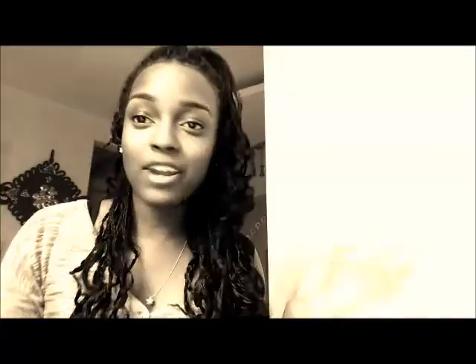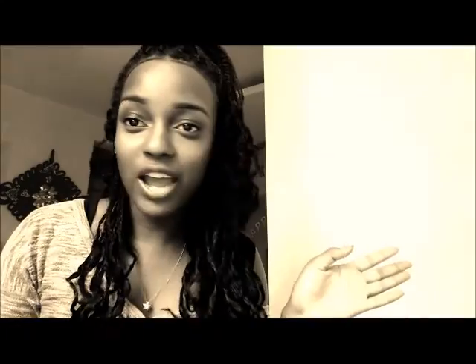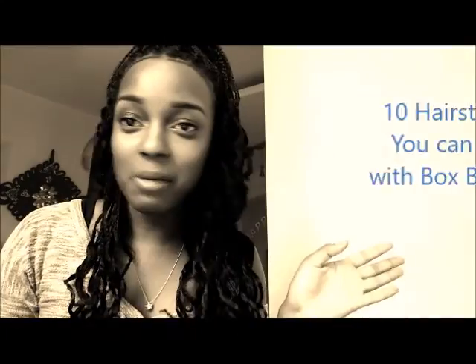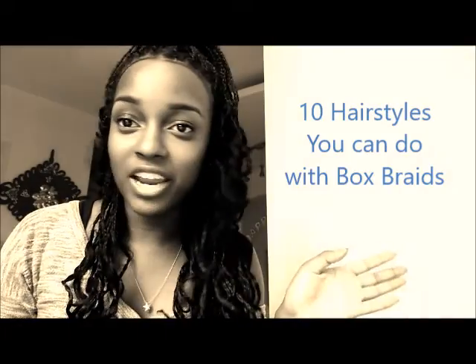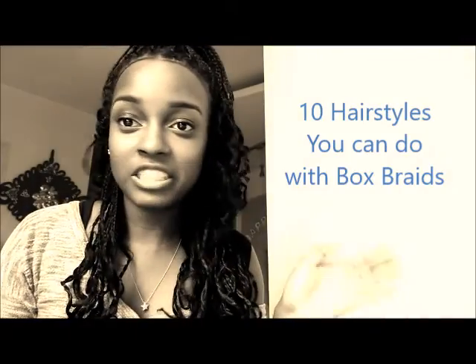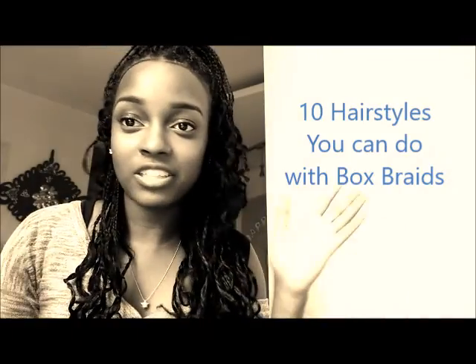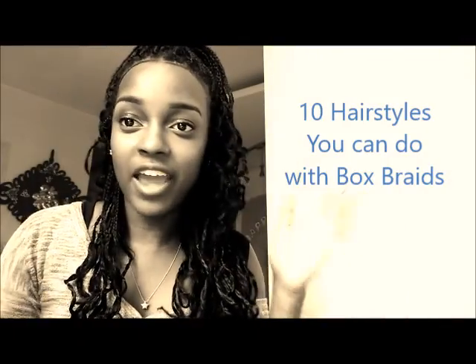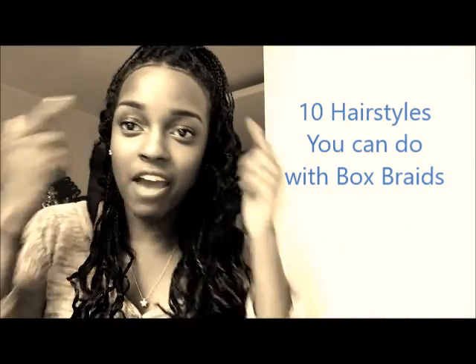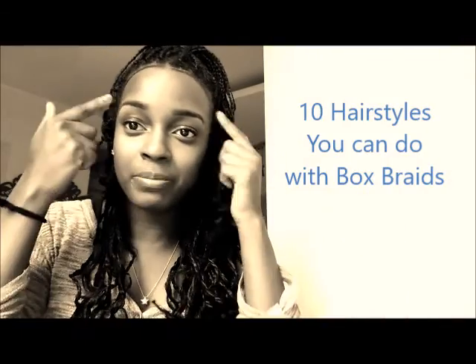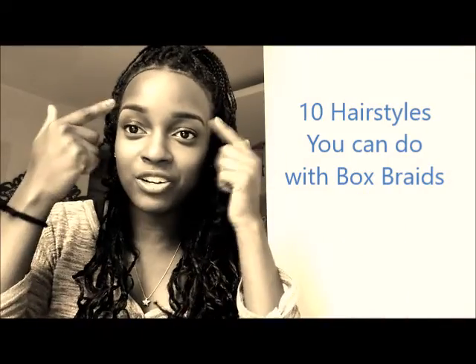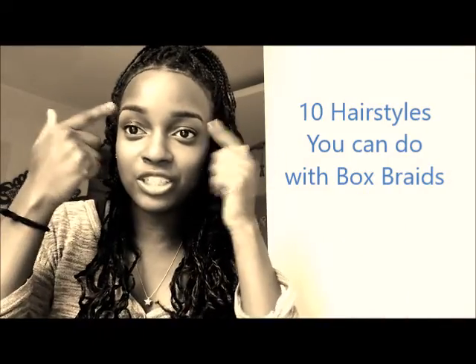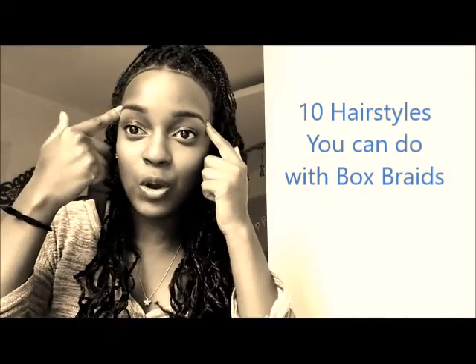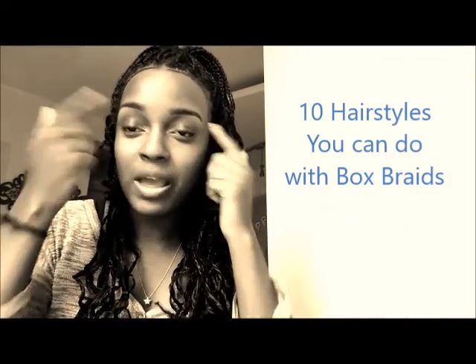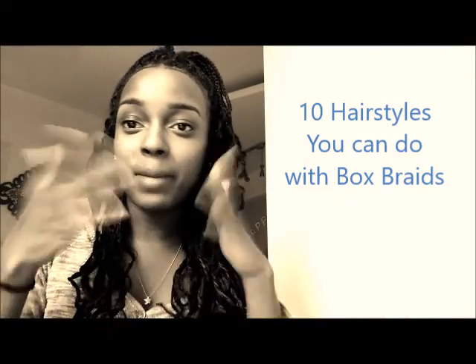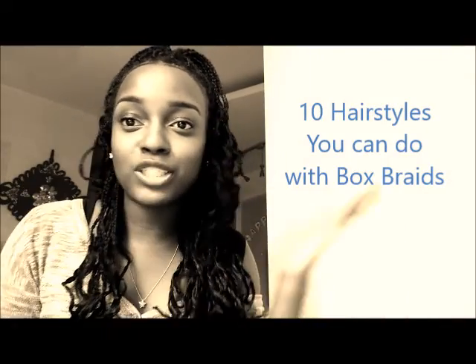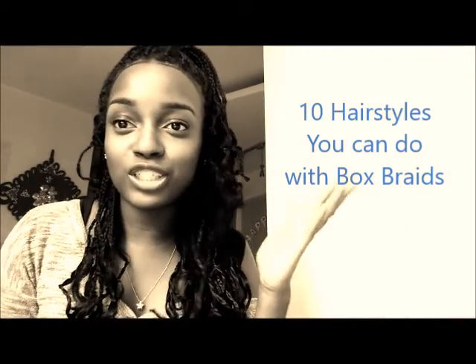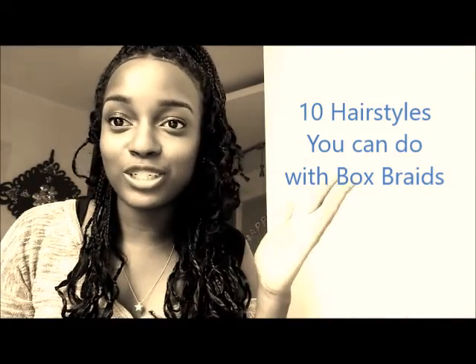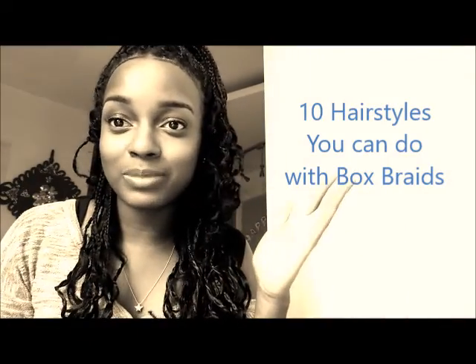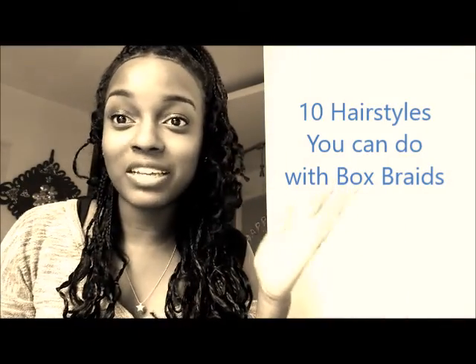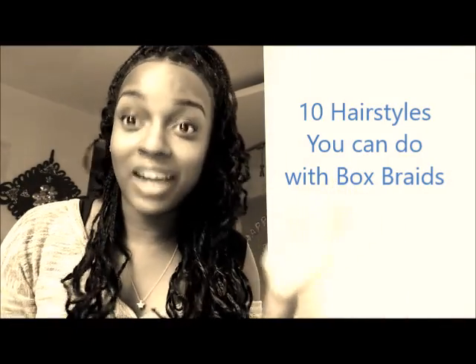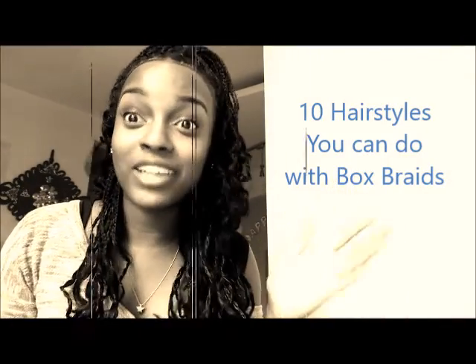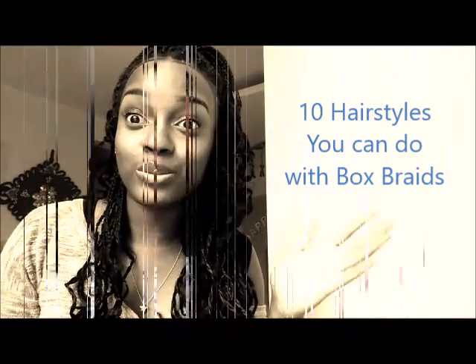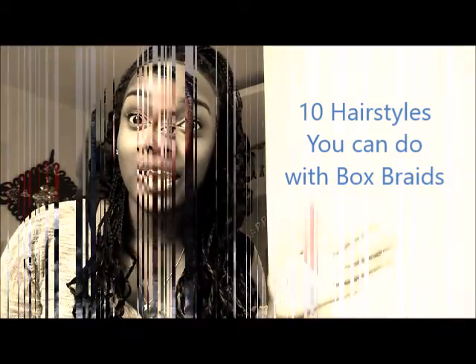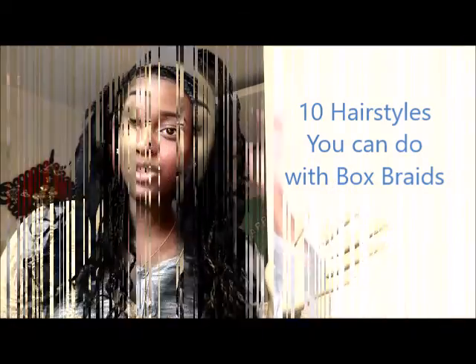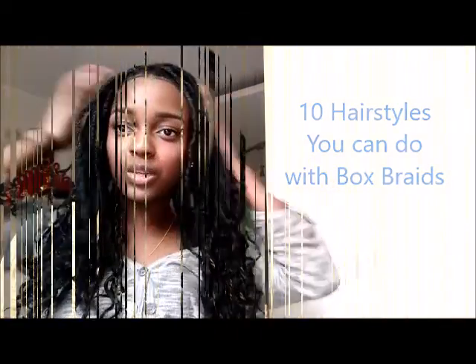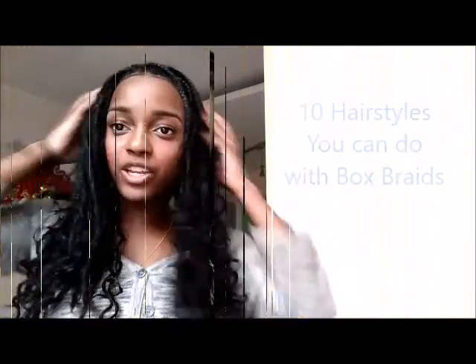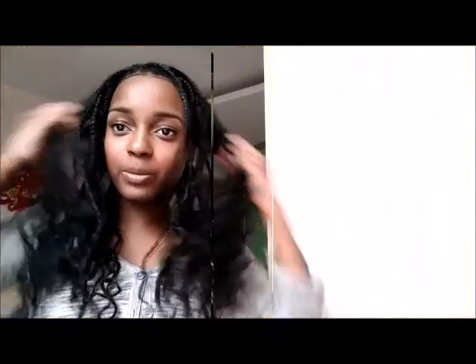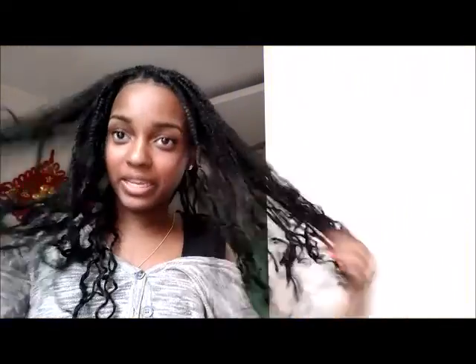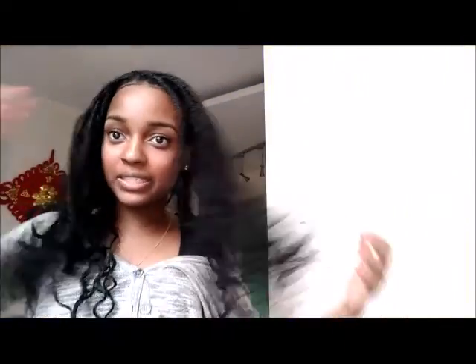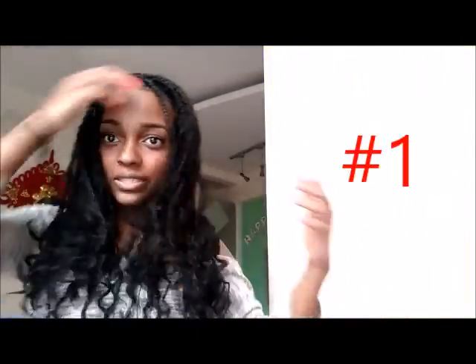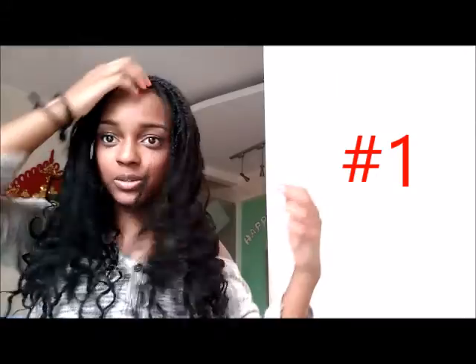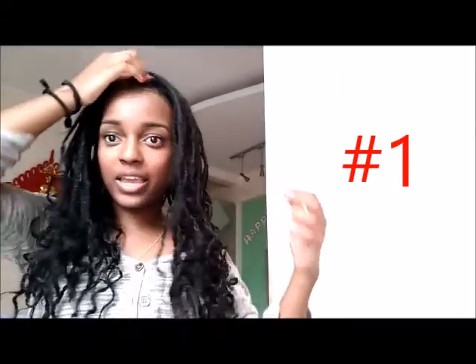I don't know how many hairstyles I have up here in the dome, but I'm just going to show you some stuff that I do. First, we'll do like your basics.